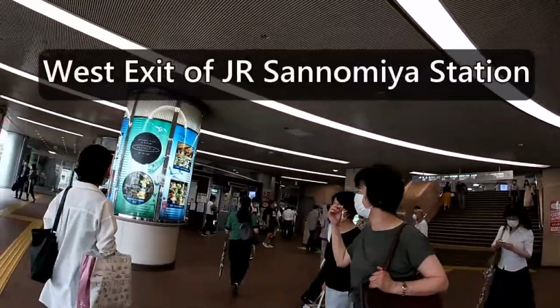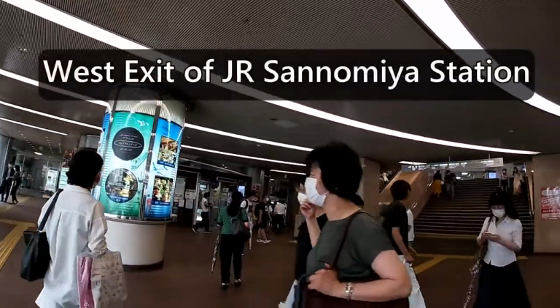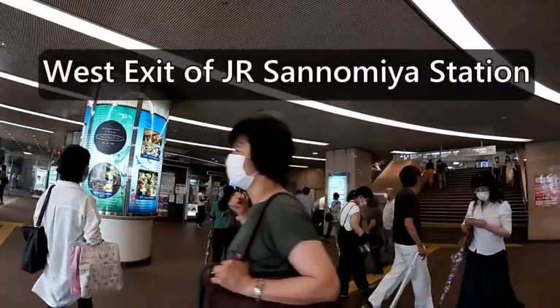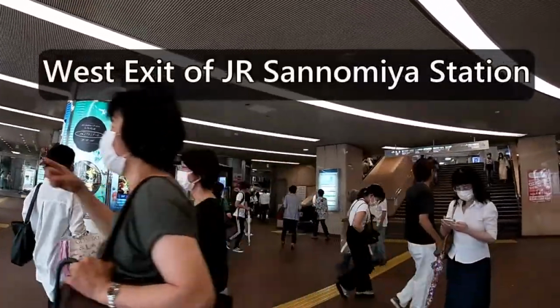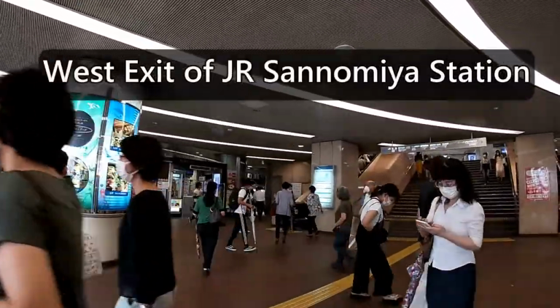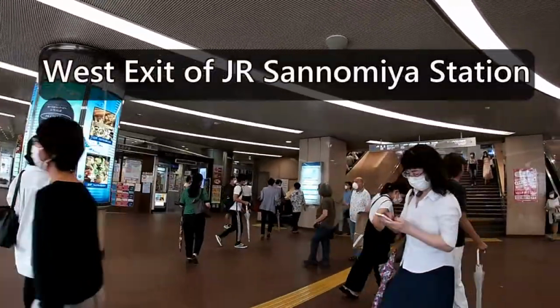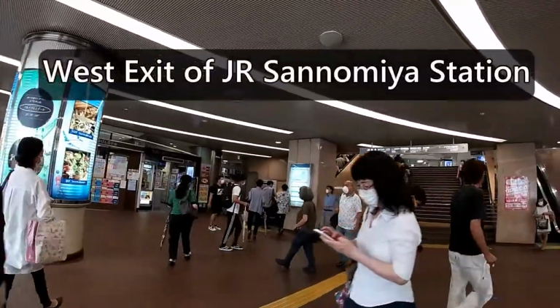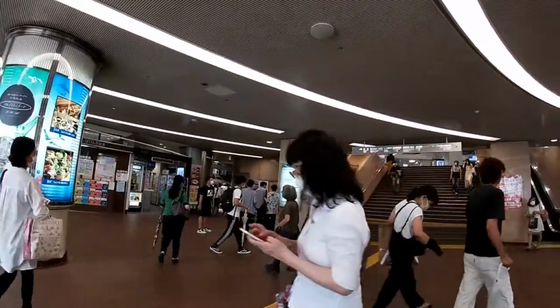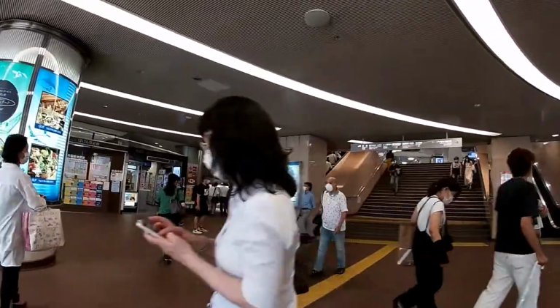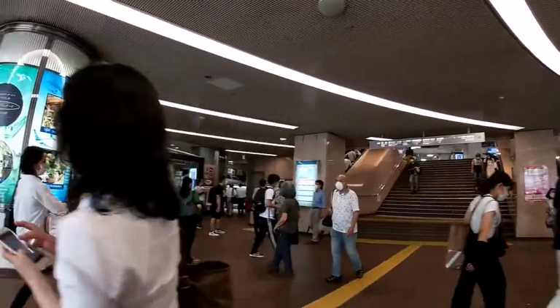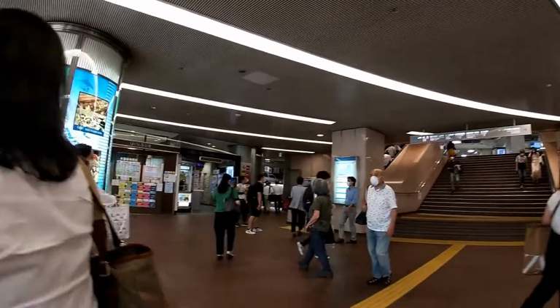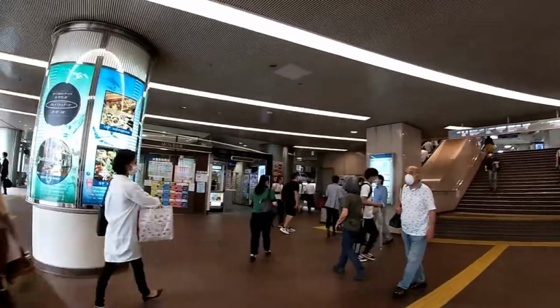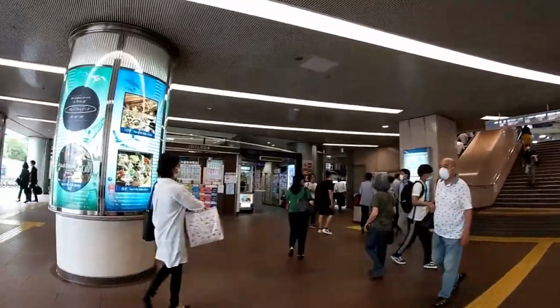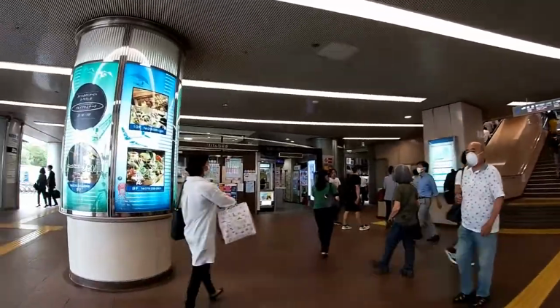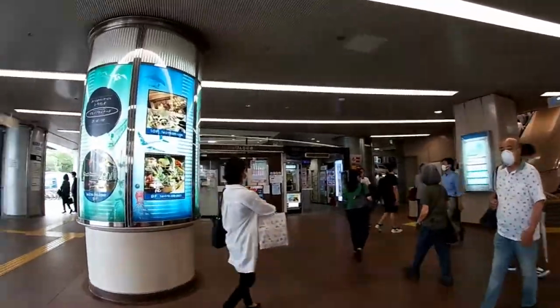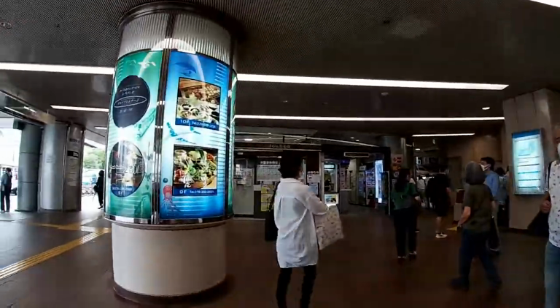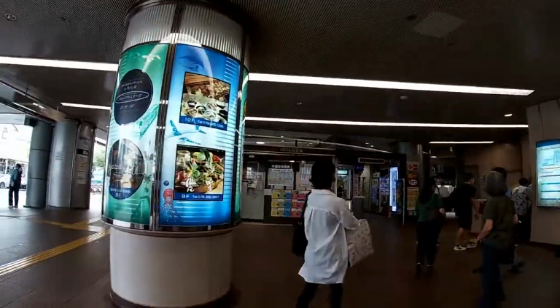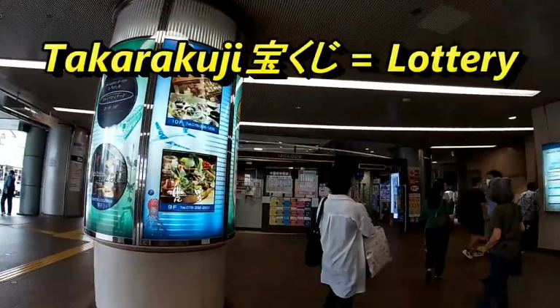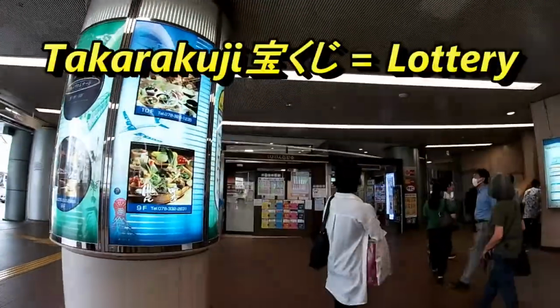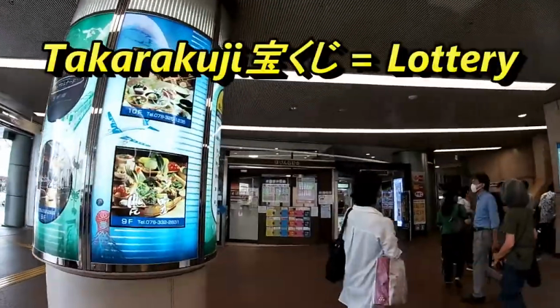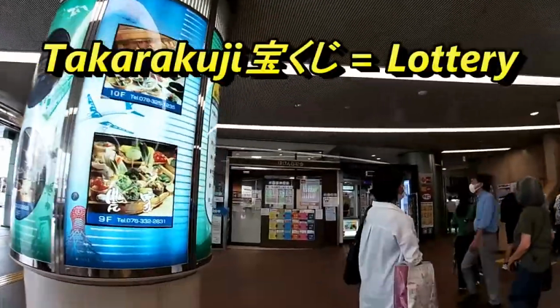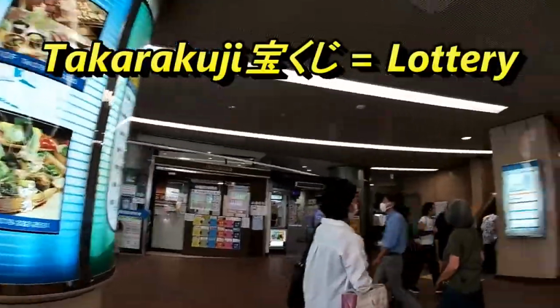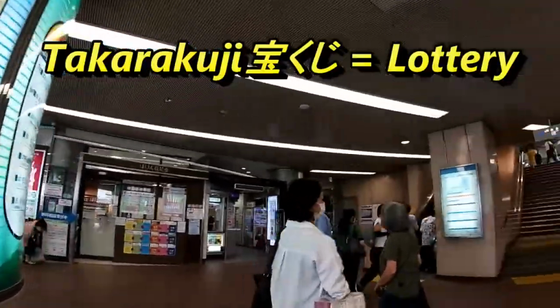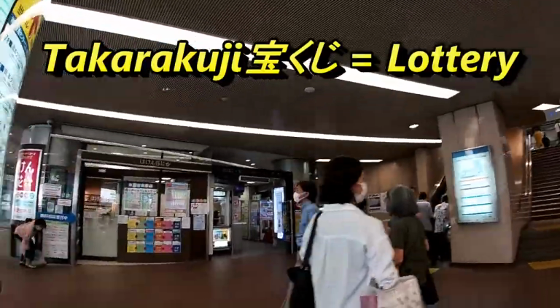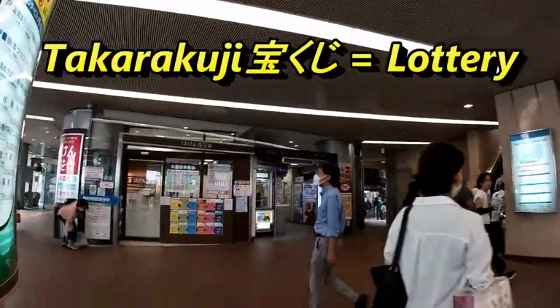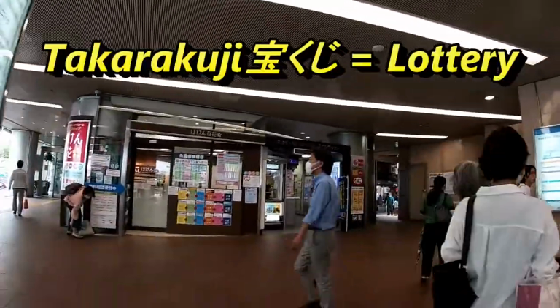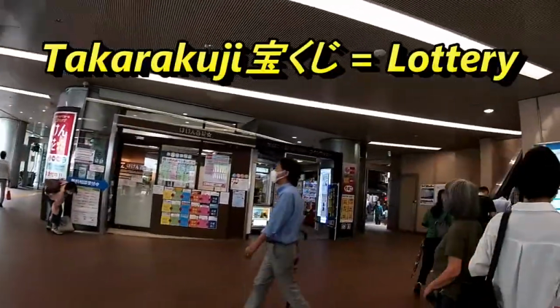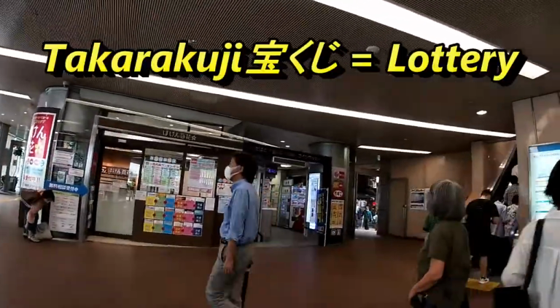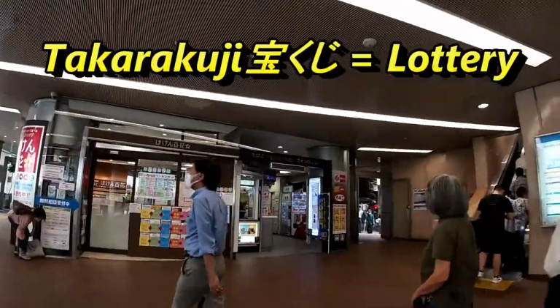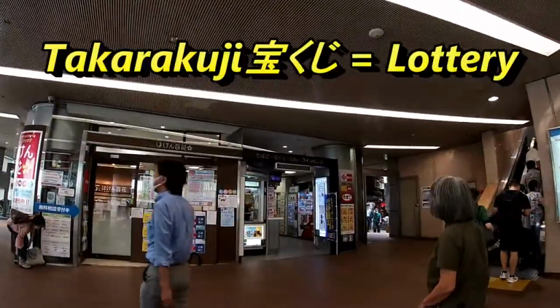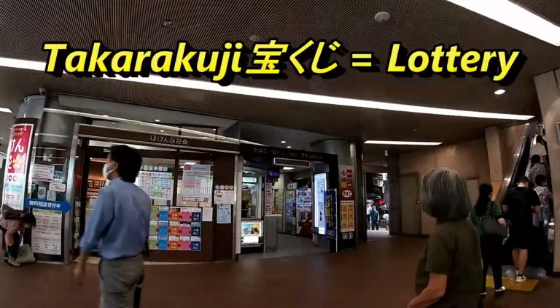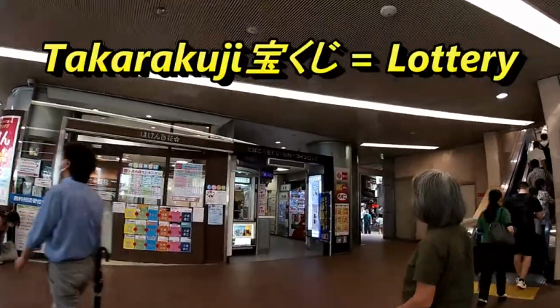Right in front of me is a Takarakuji stand. If you're new to Japan, Takarakuji means lottery.